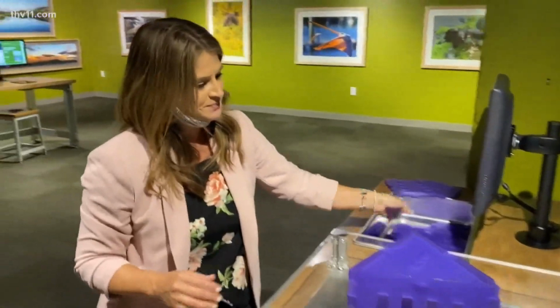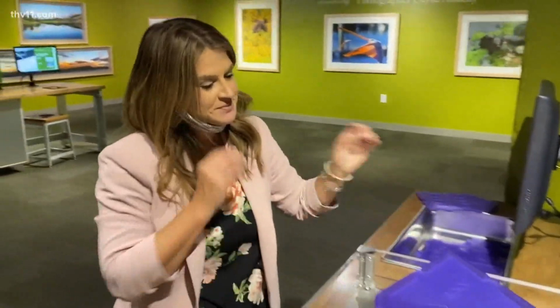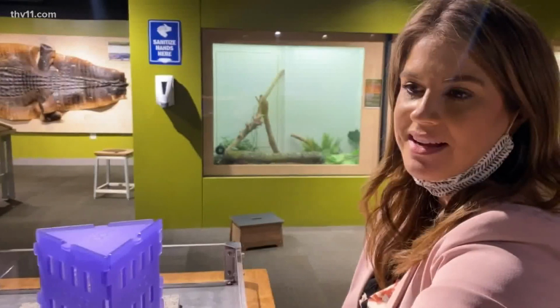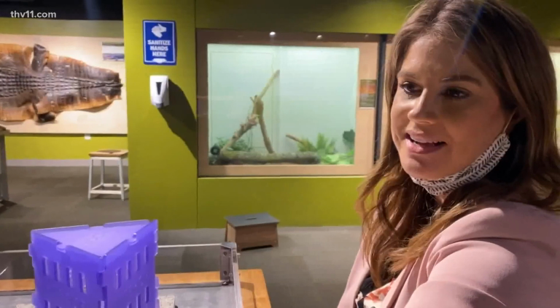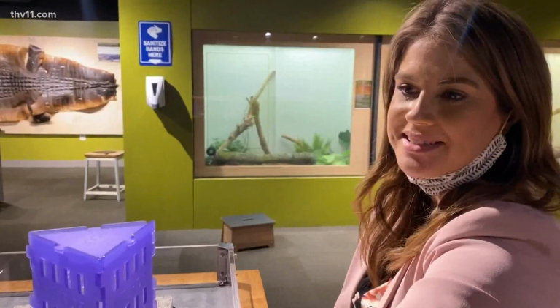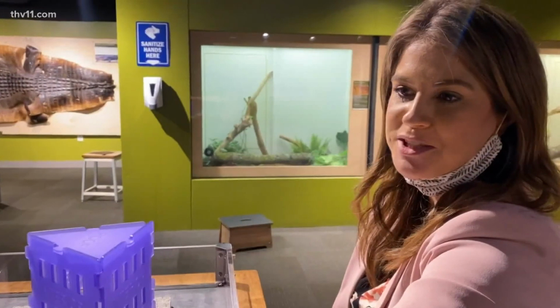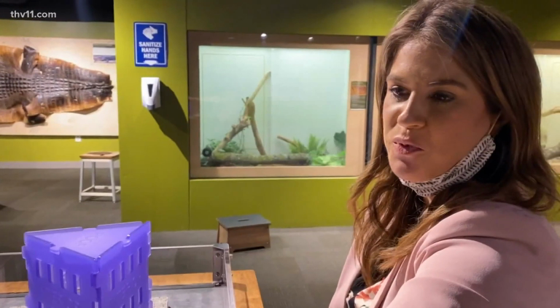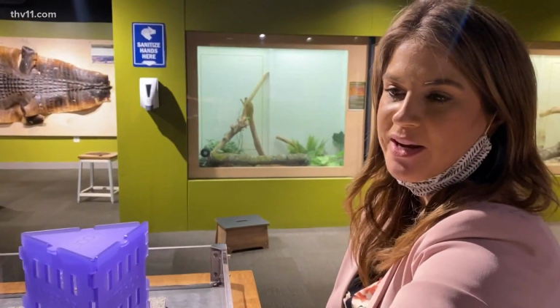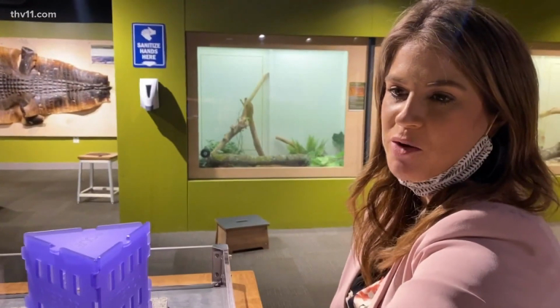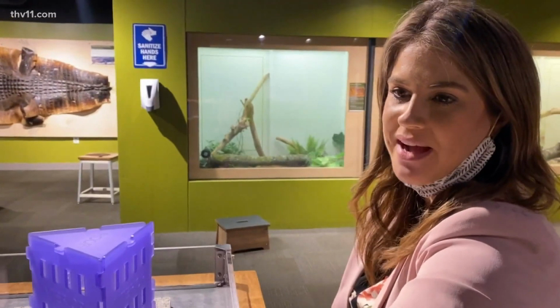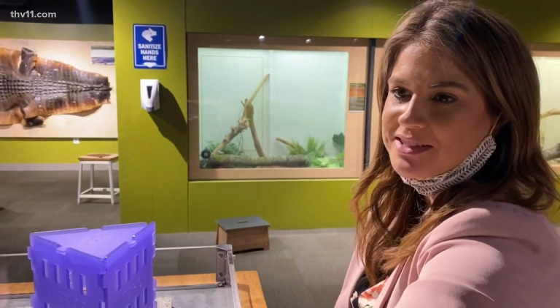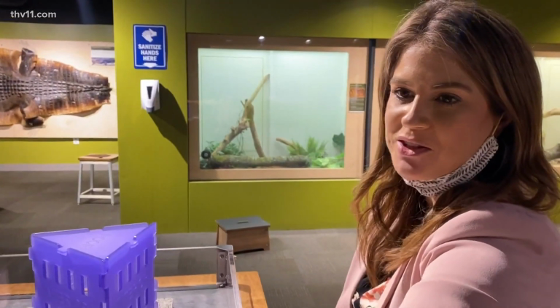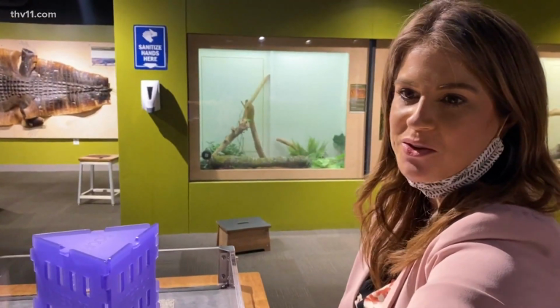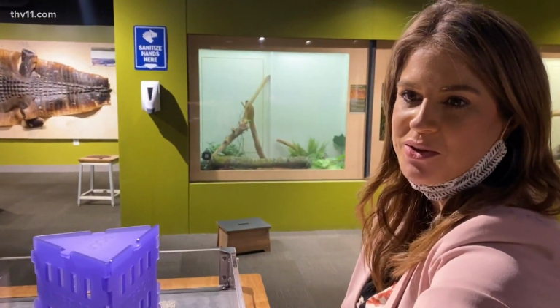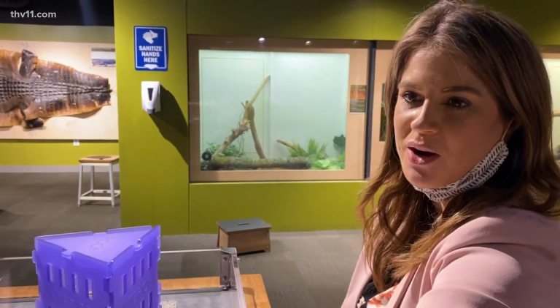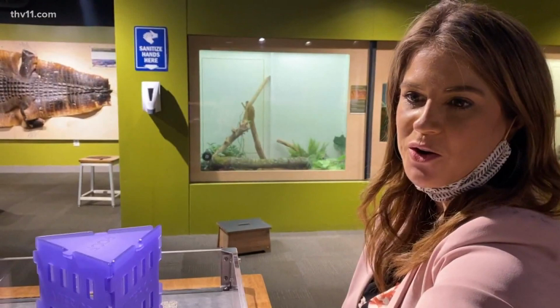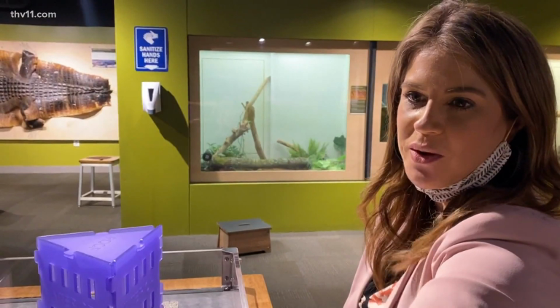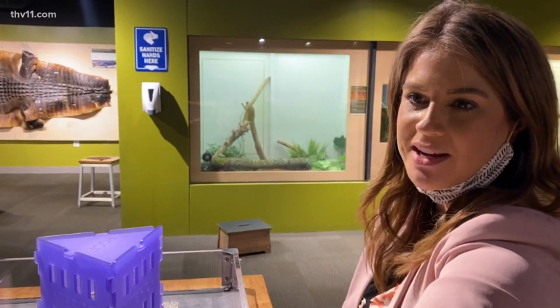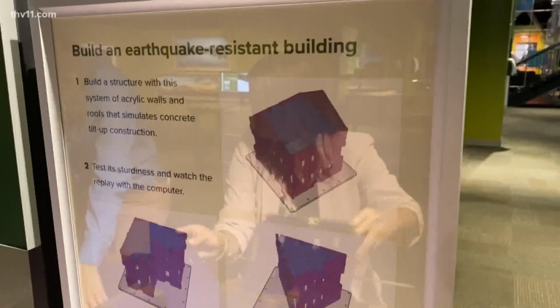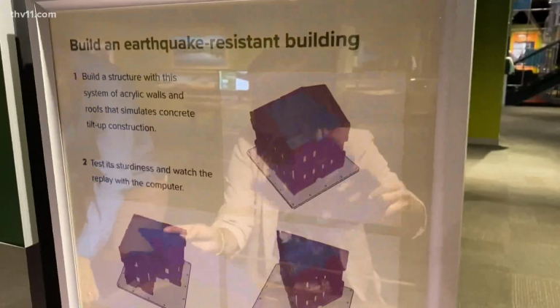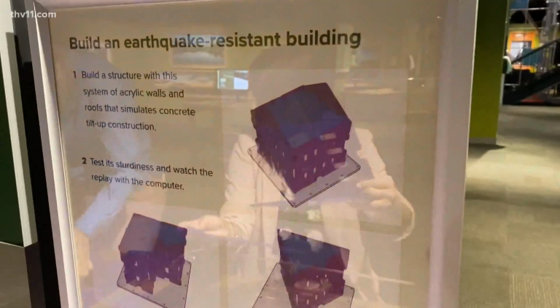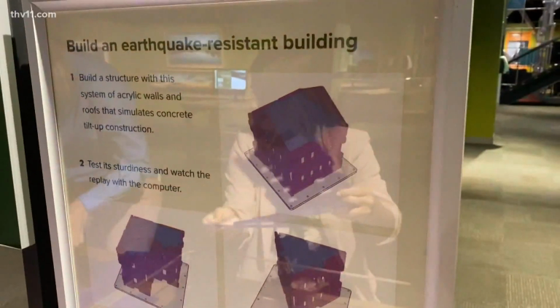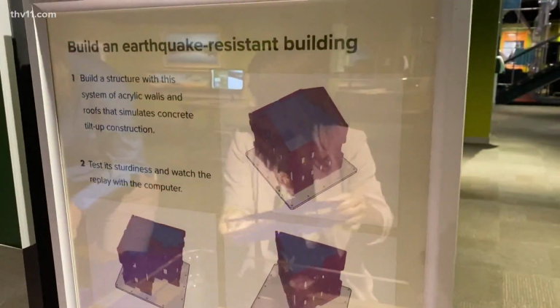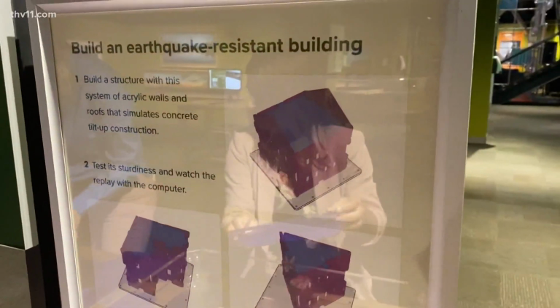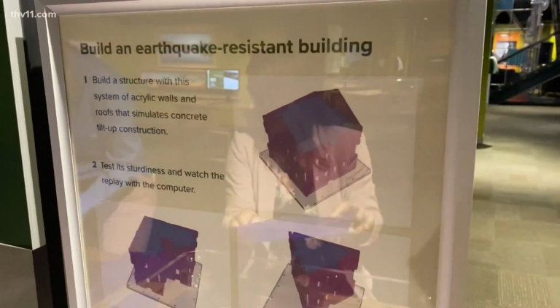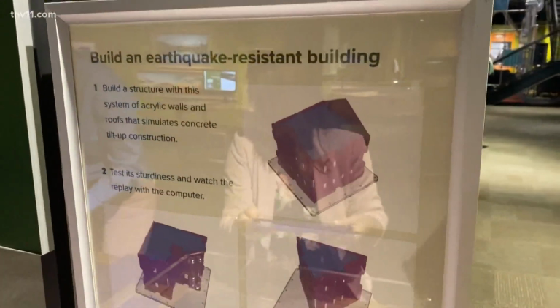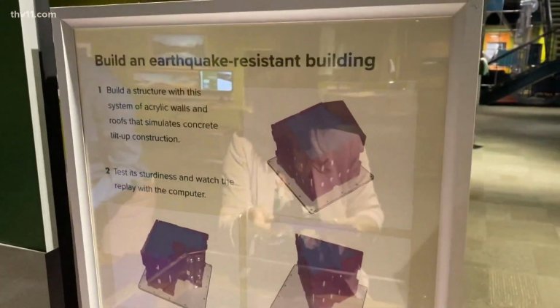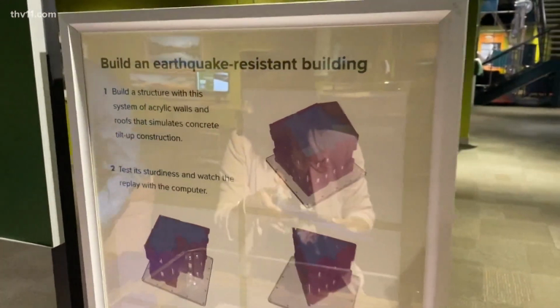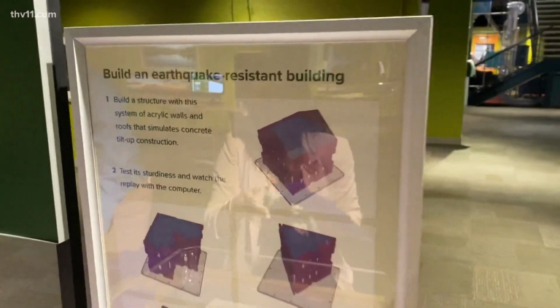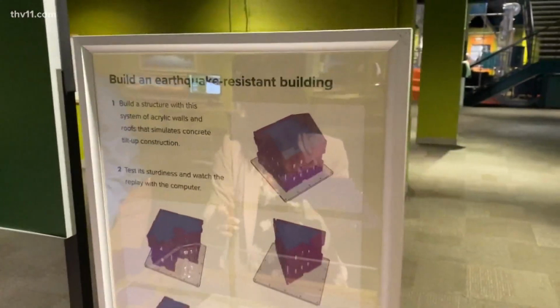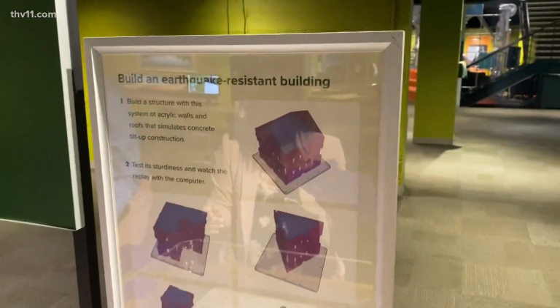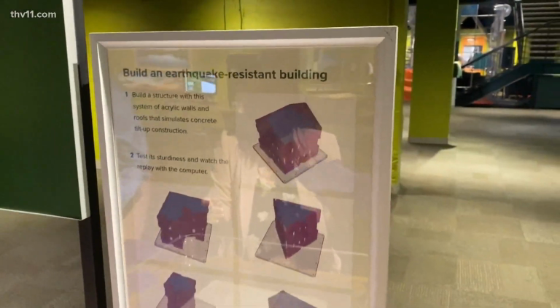A 6.0 magnitude earthquake. Can my building withstand it?